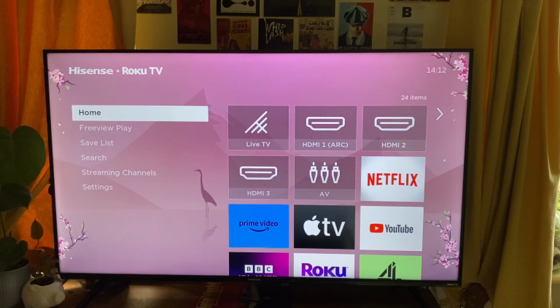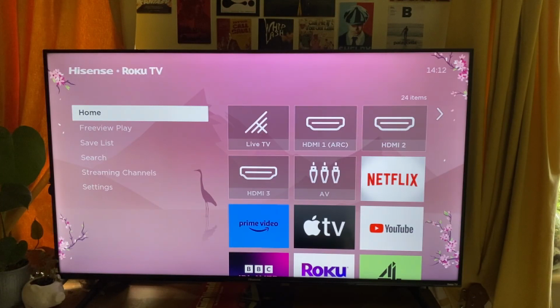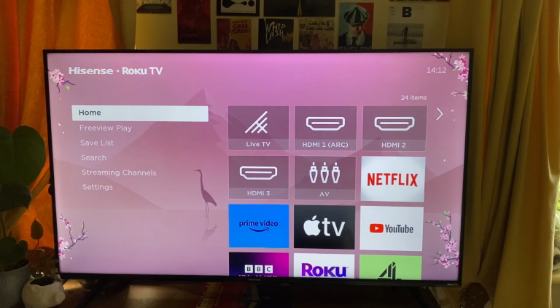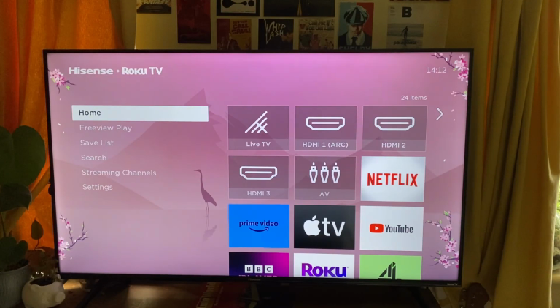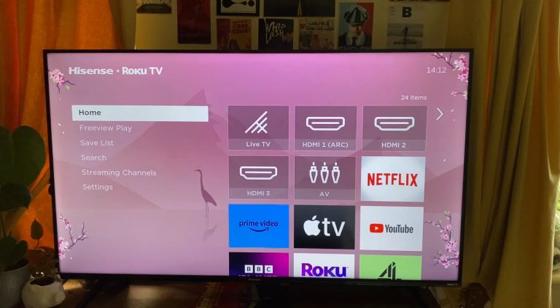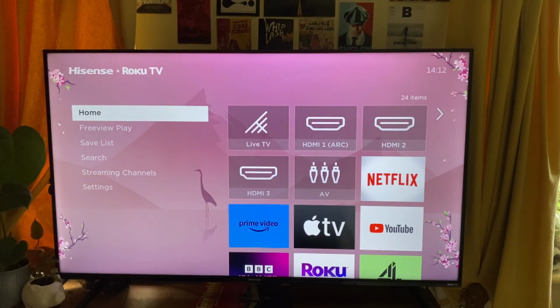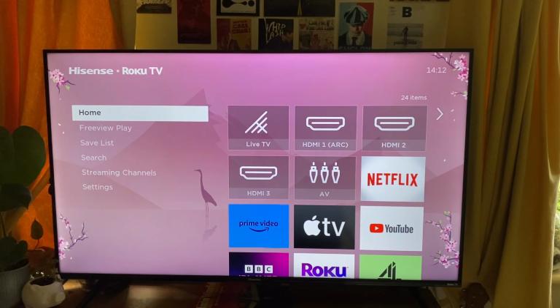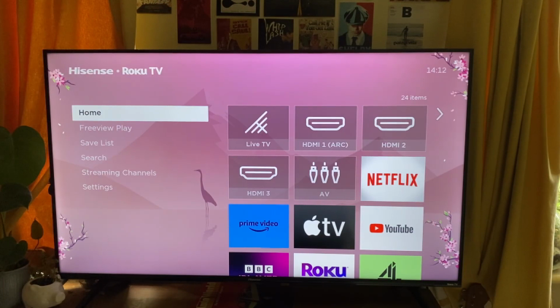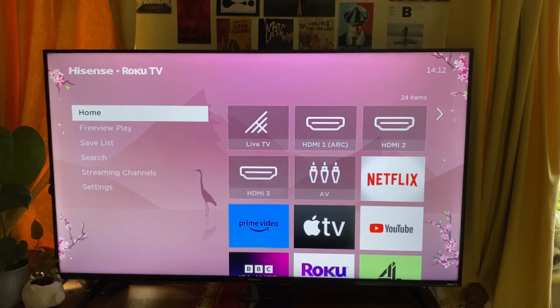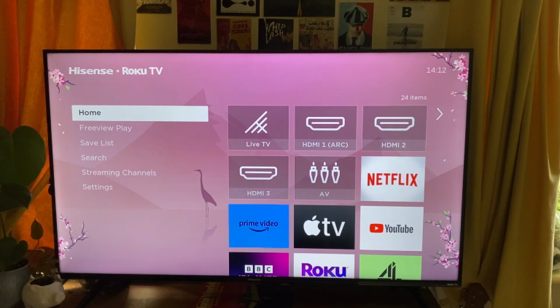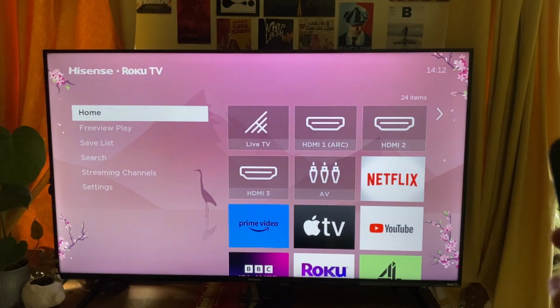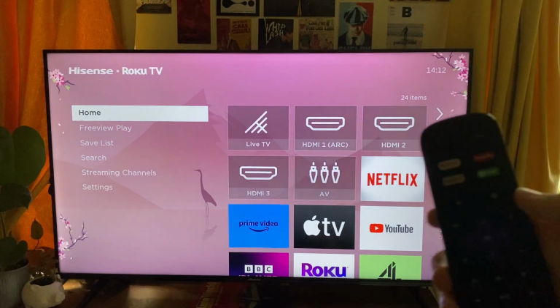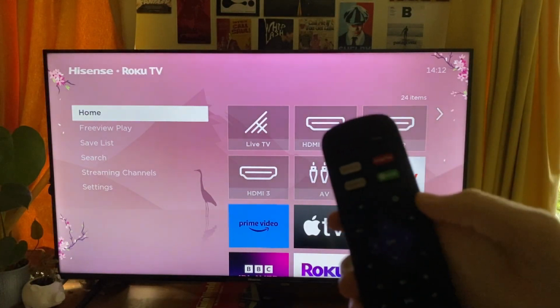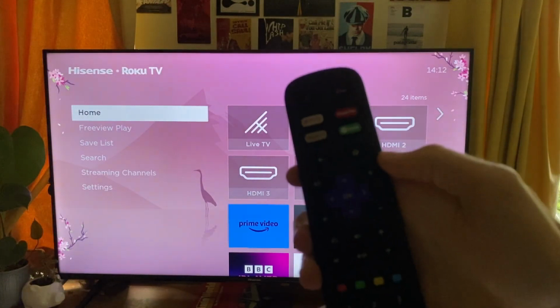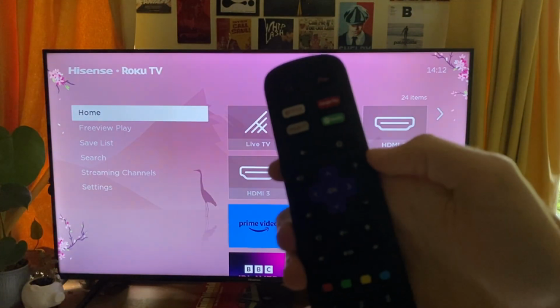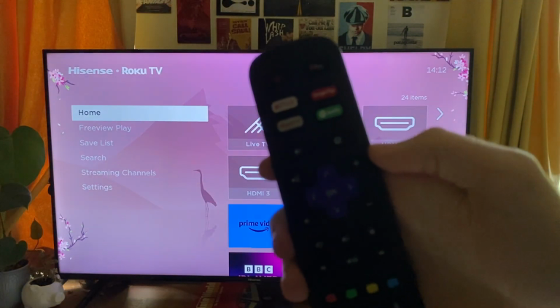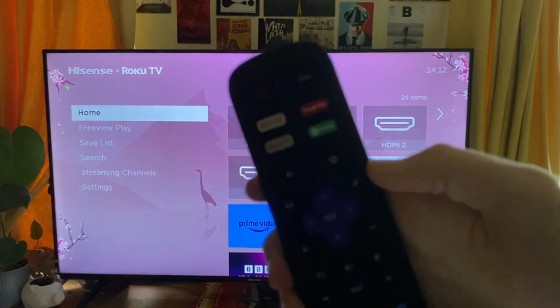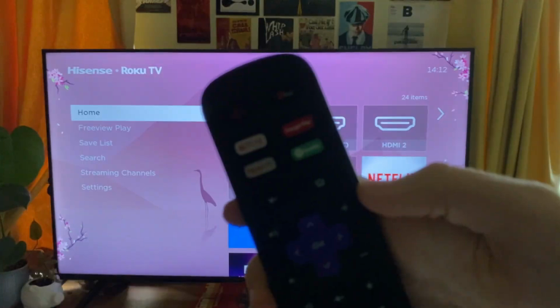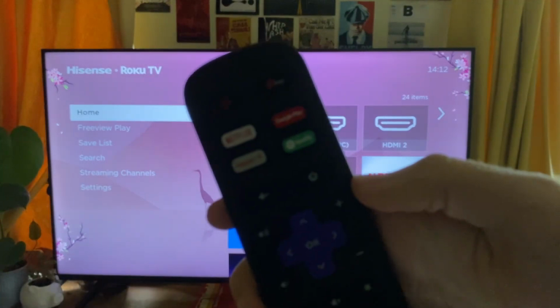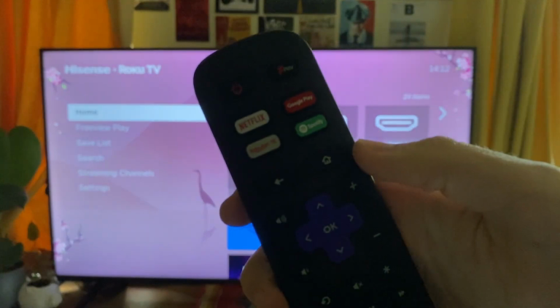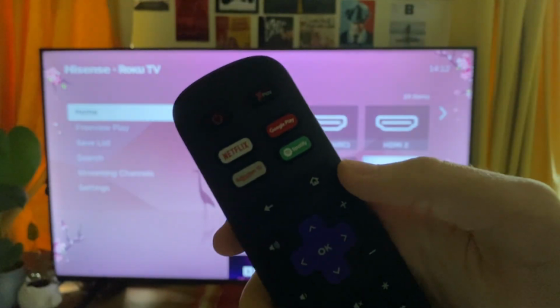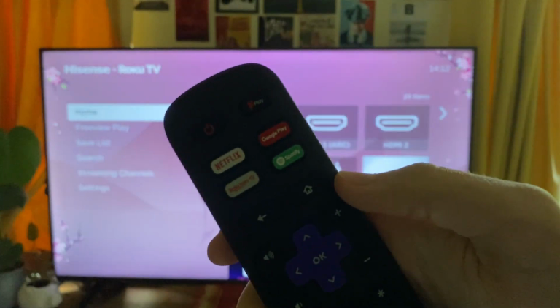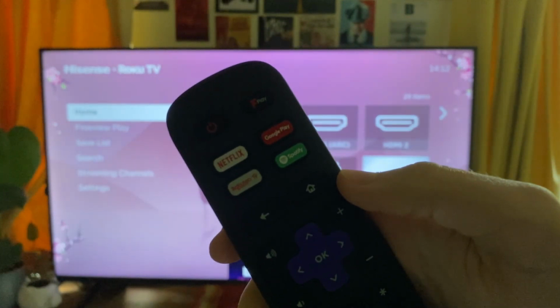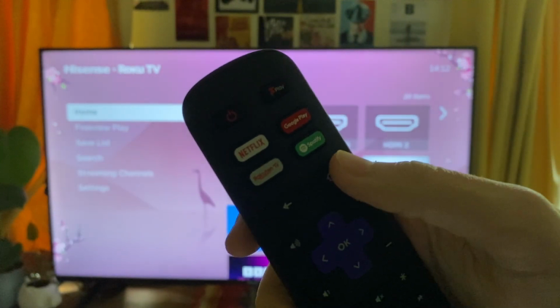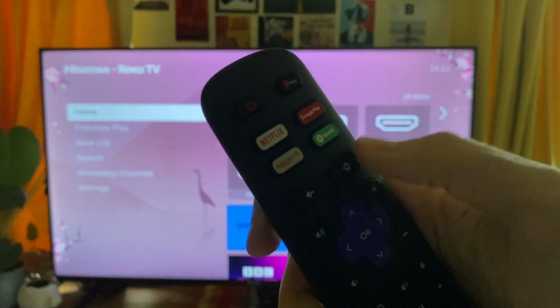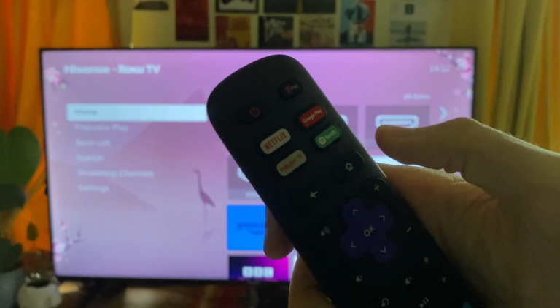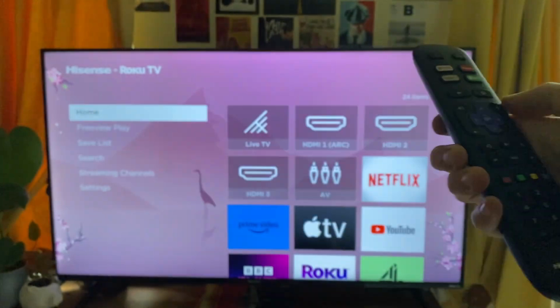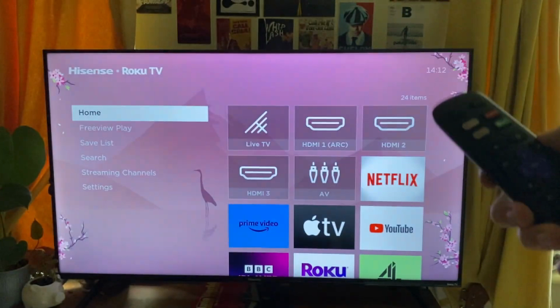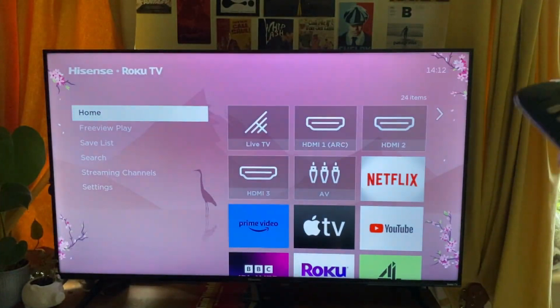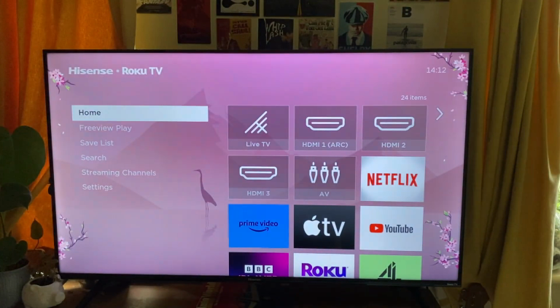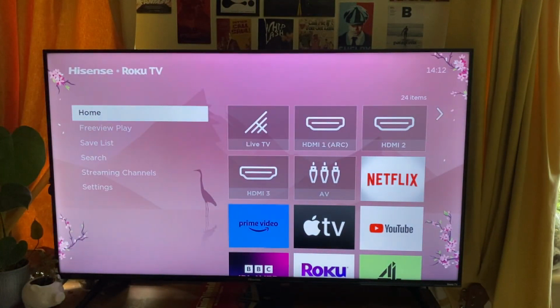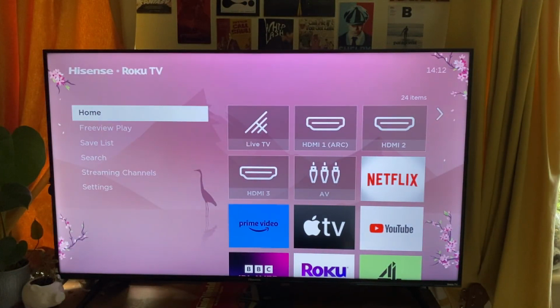Firstly you need to come to your home page on your Roku TV, so just go and tap on the home button just there like so, and you'll then be taken here.